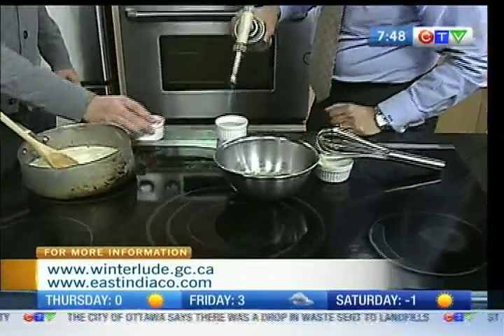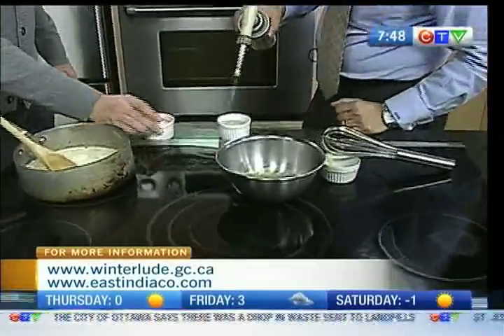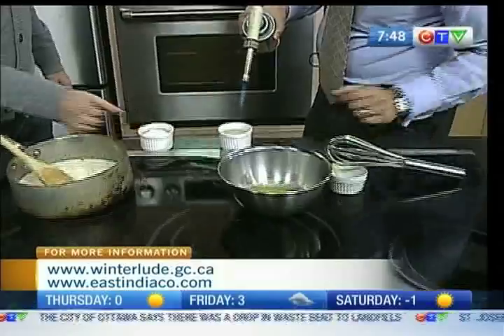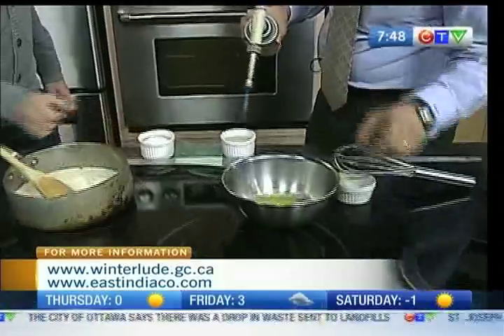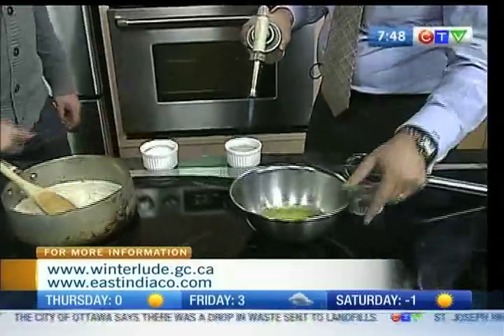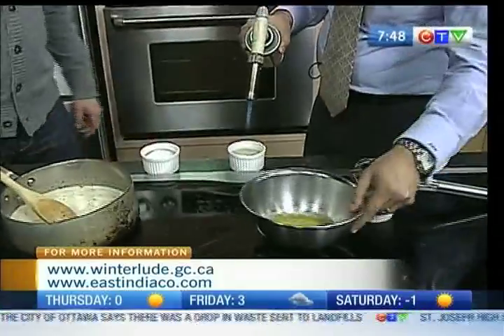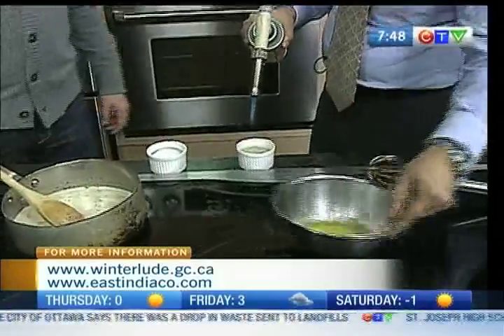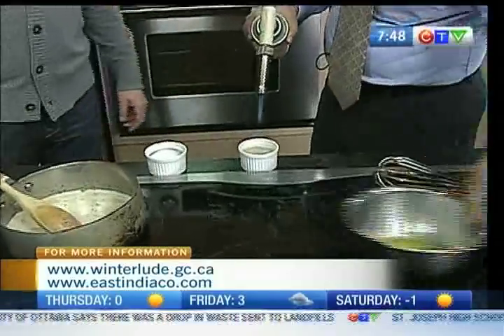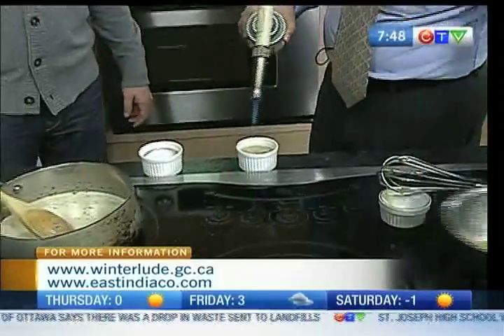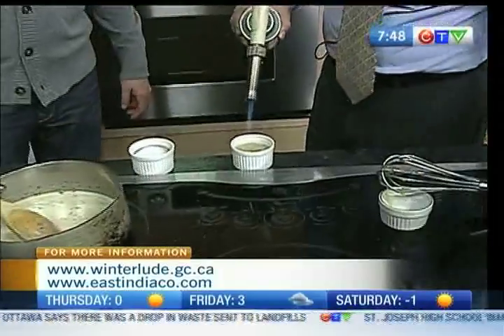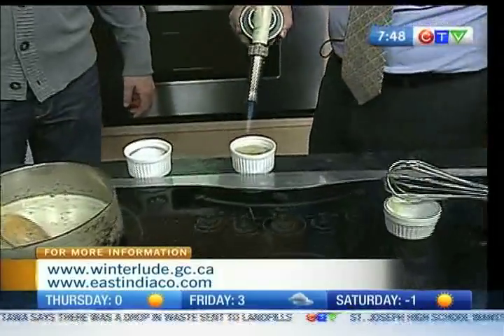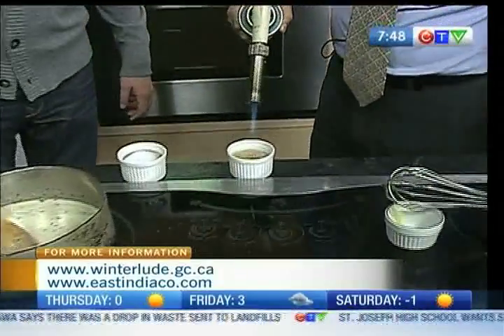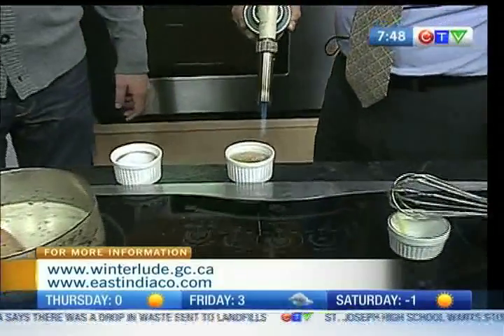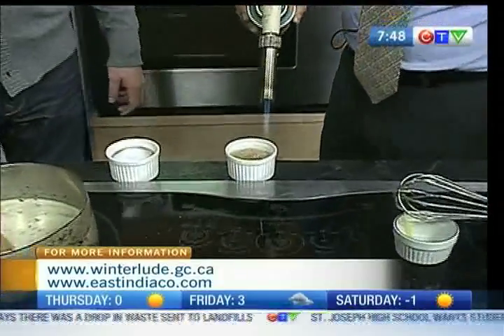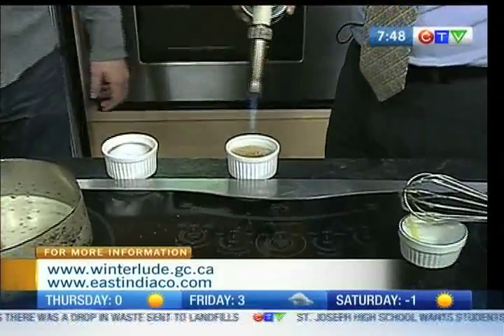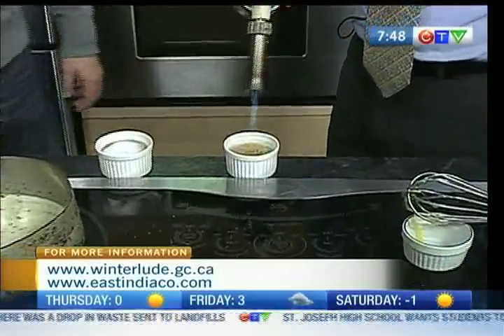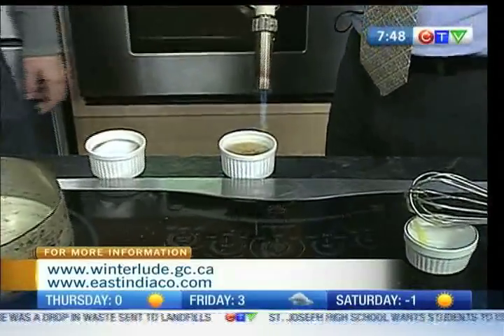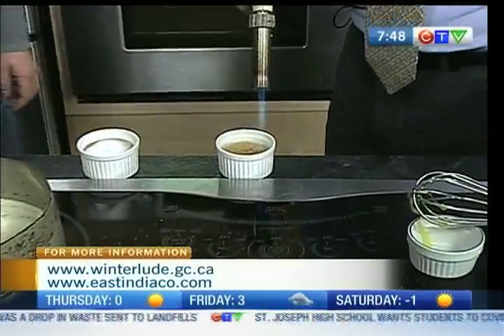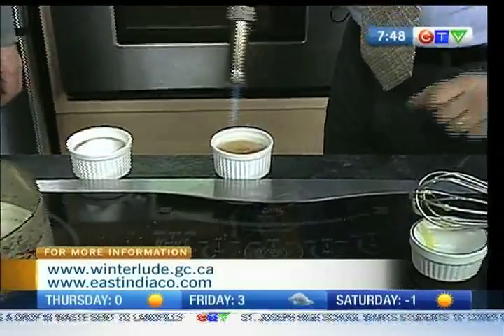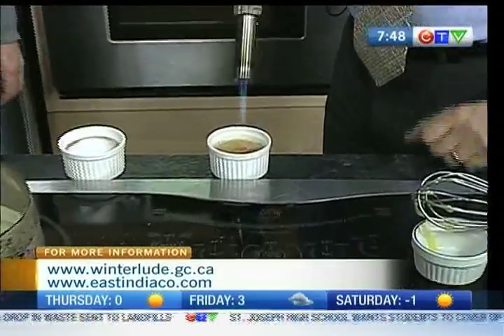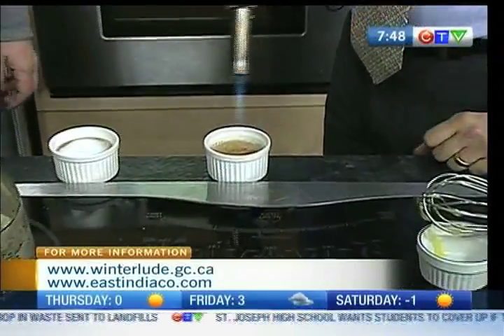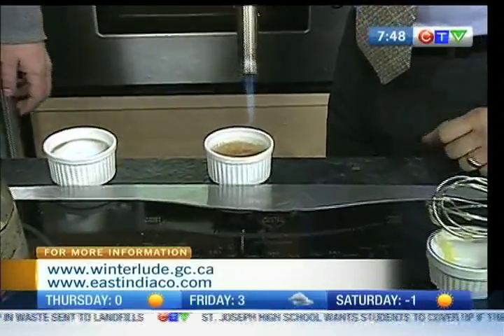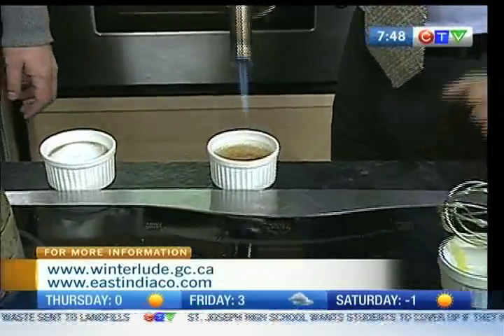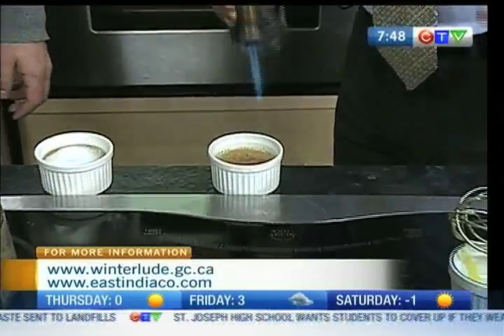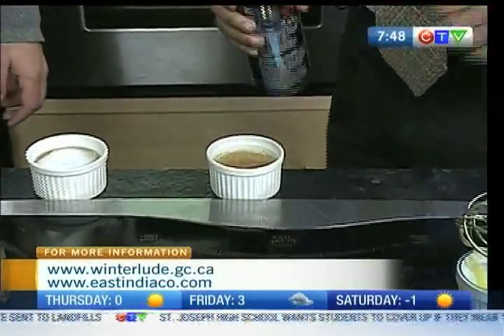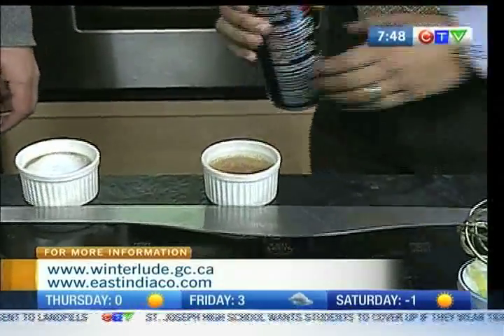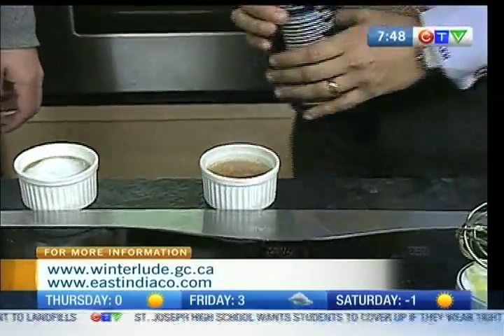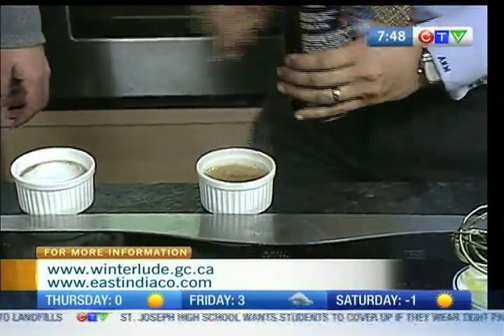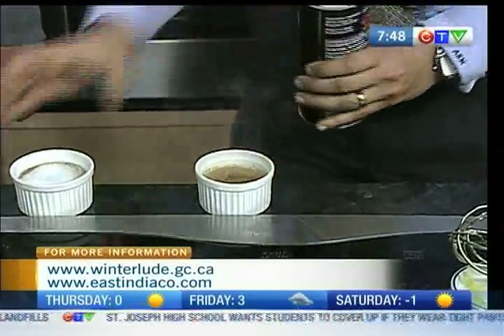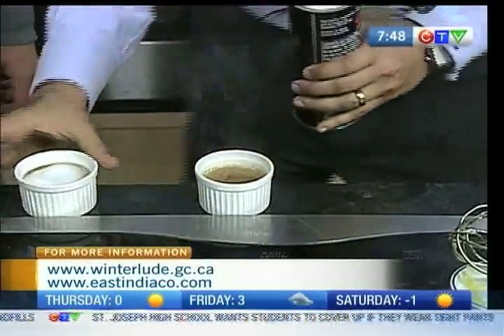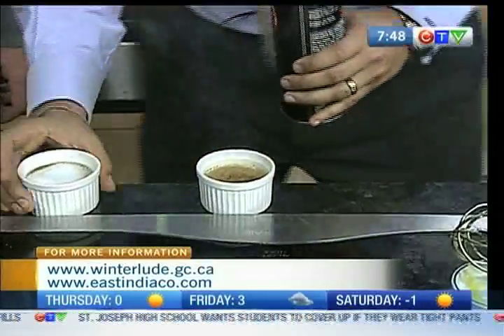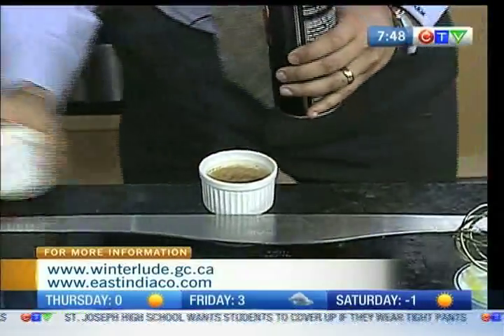Depending on how much sugar you like, you can add as much or as little as you like. Get it nice and brown like that.